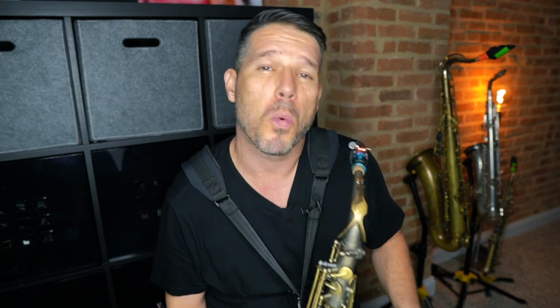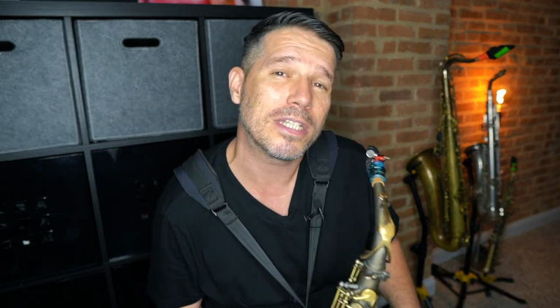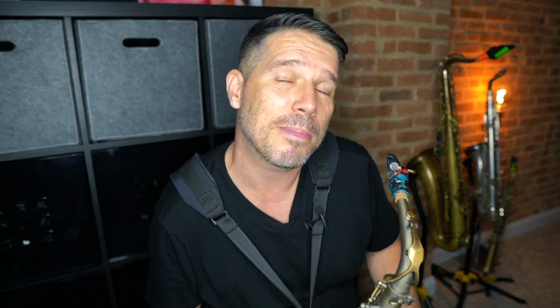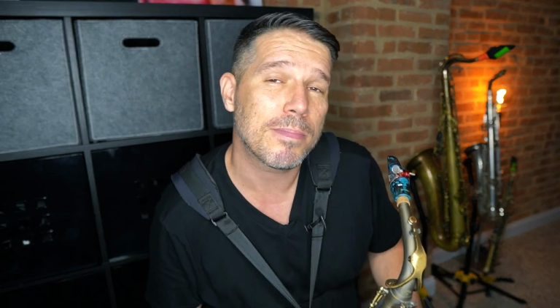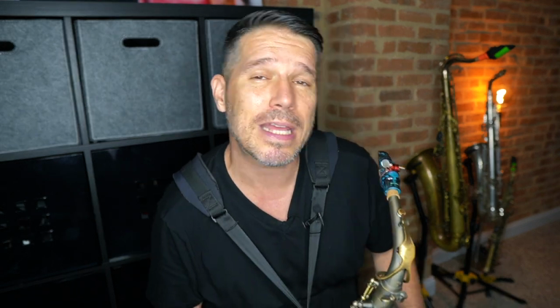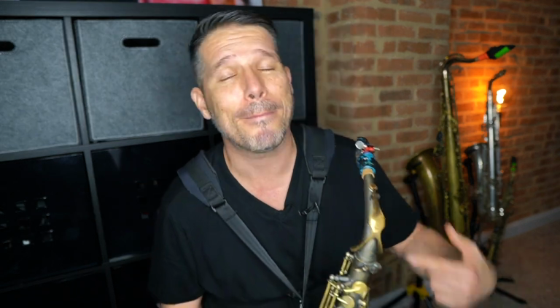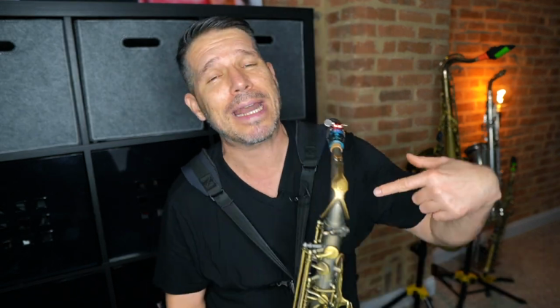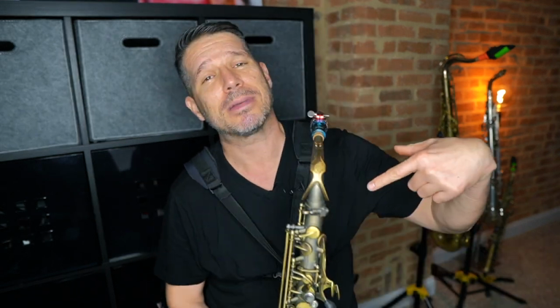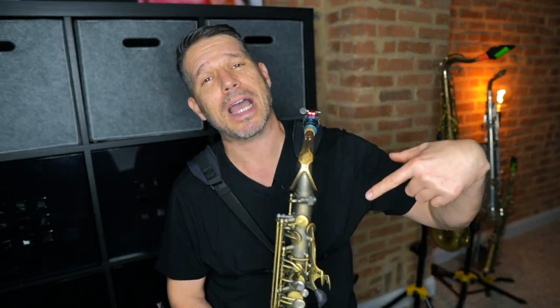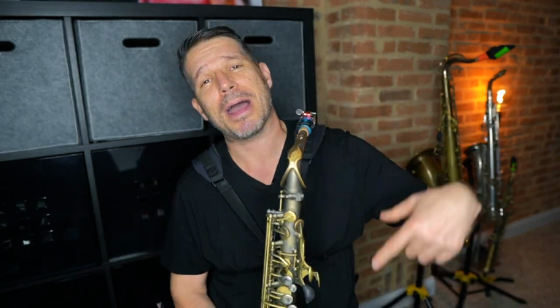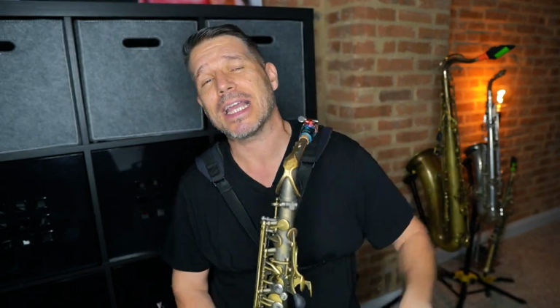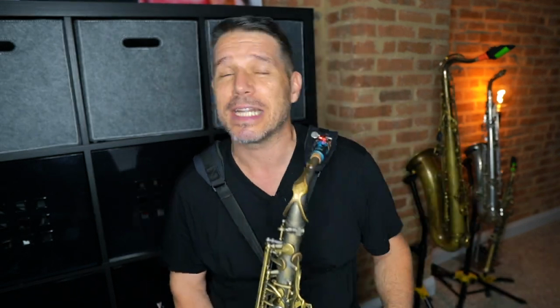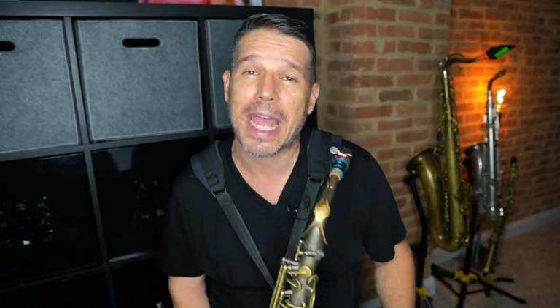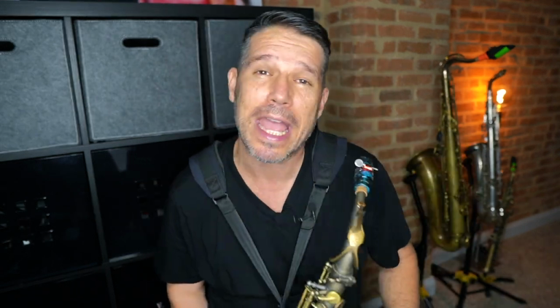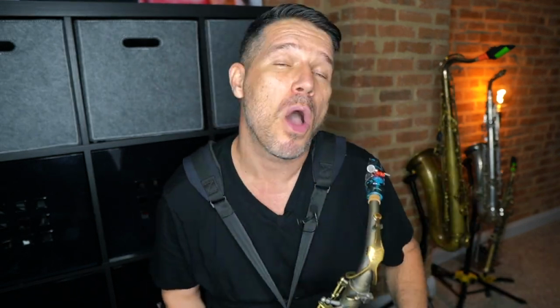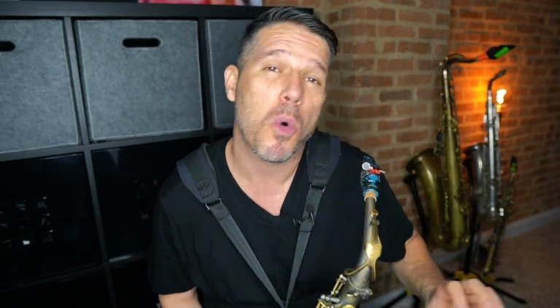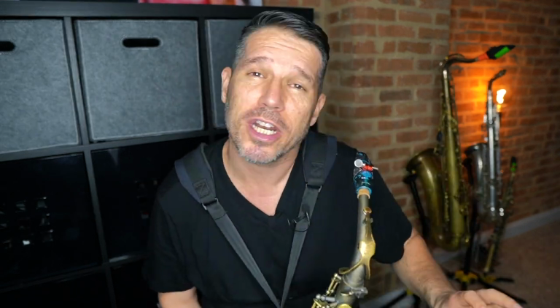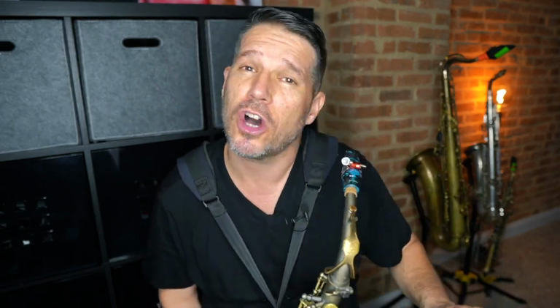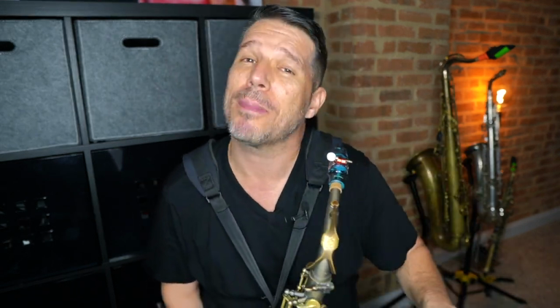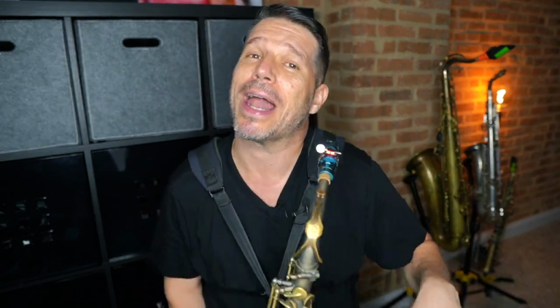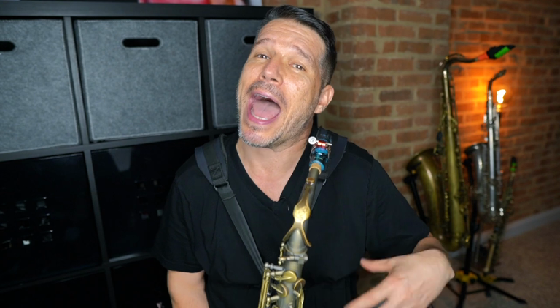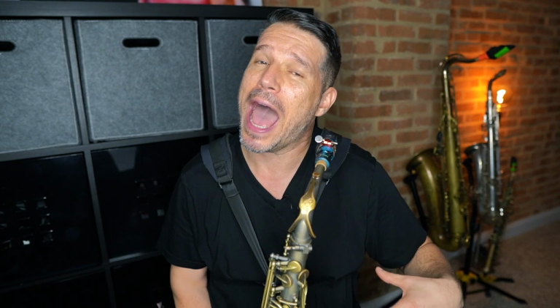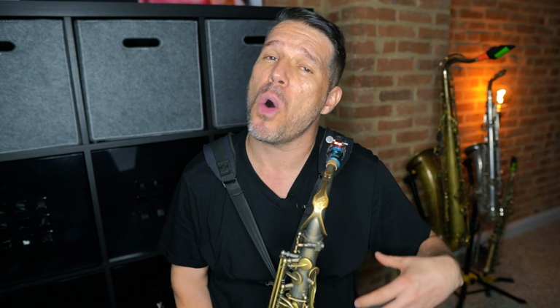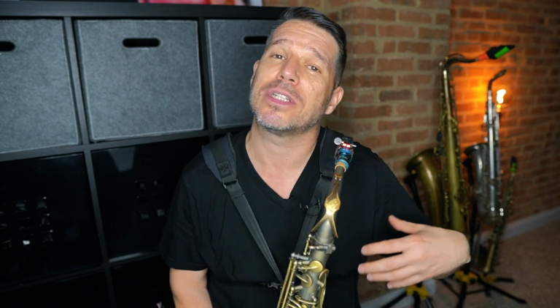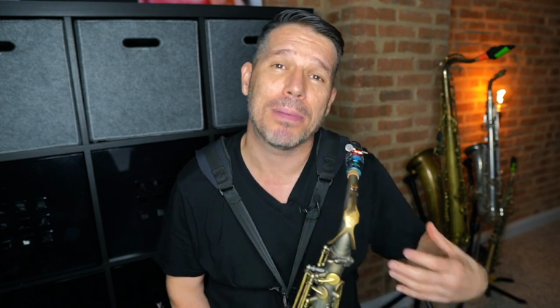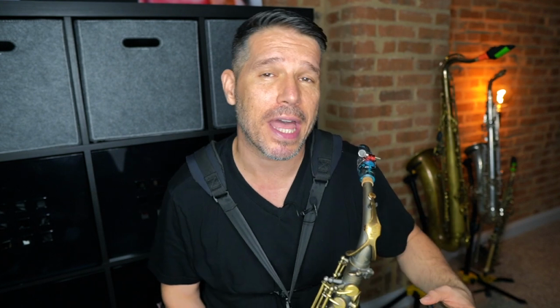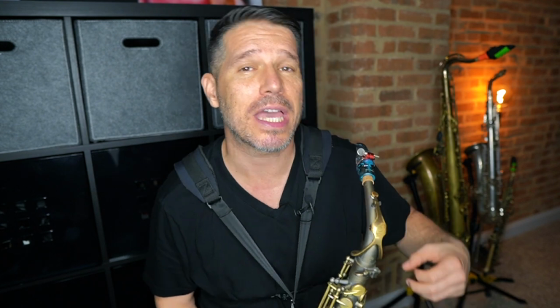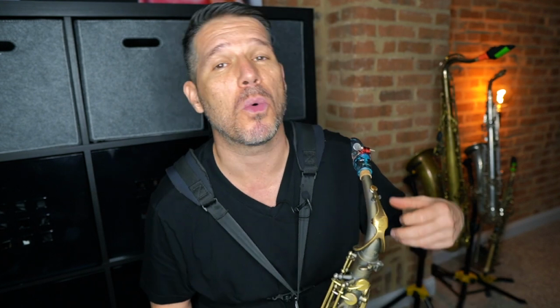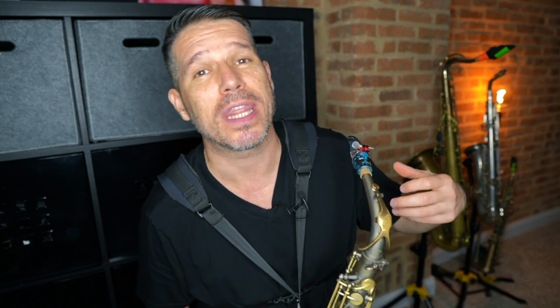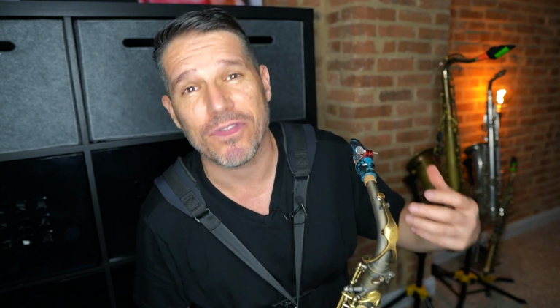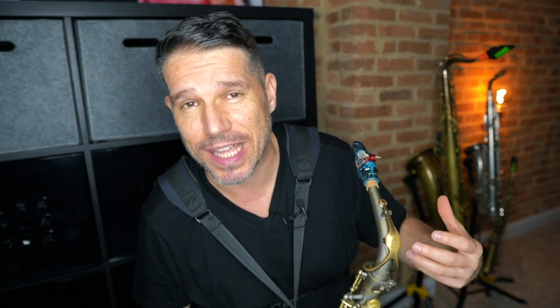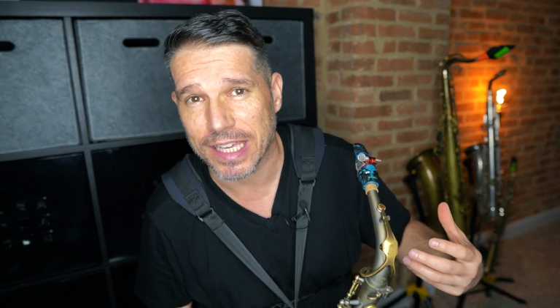What's up, everybody? My name is Scott Paddock, and today we're going to talk about how to play with feeling.